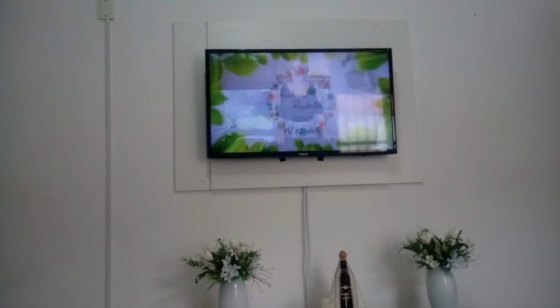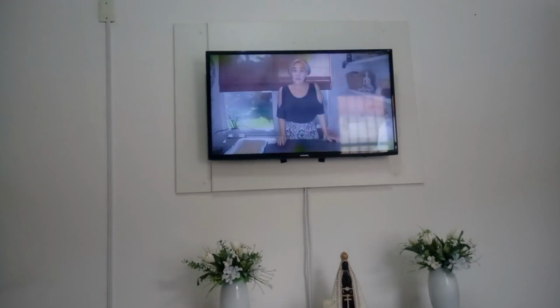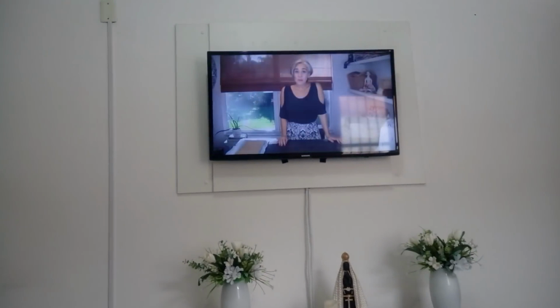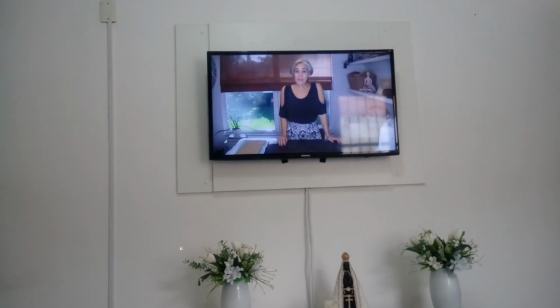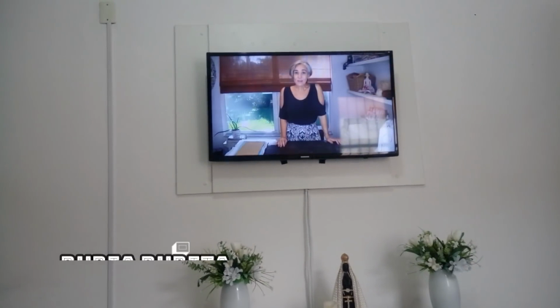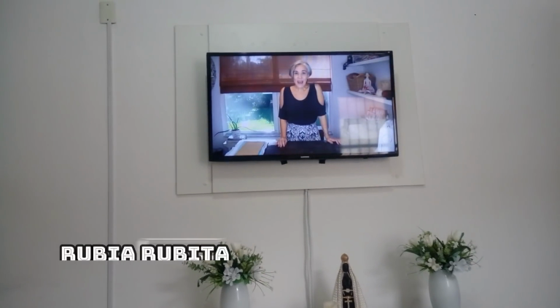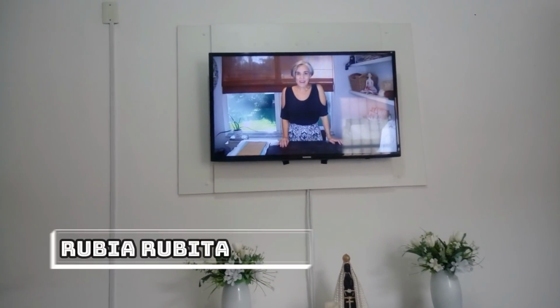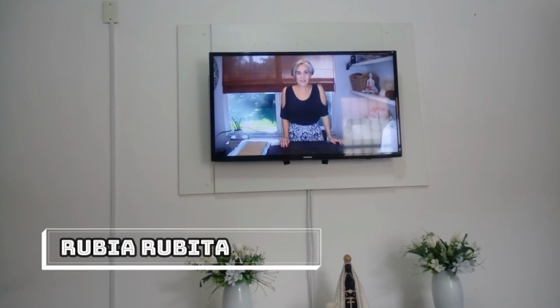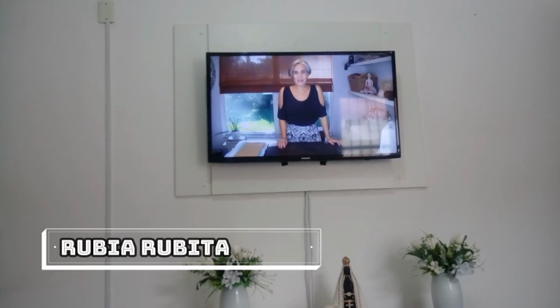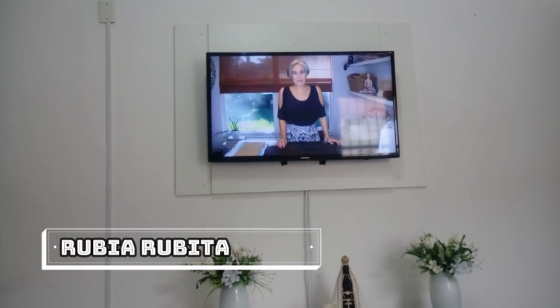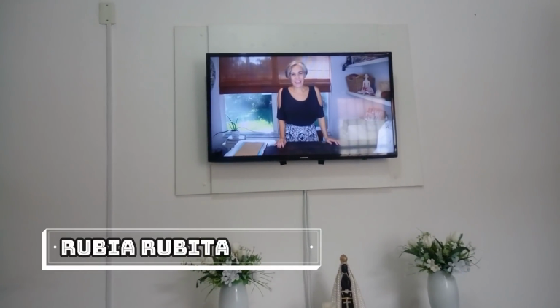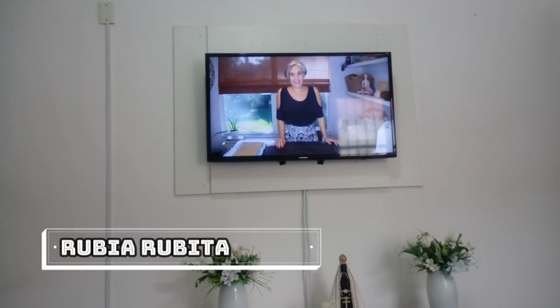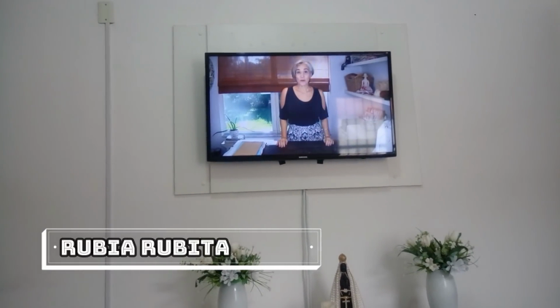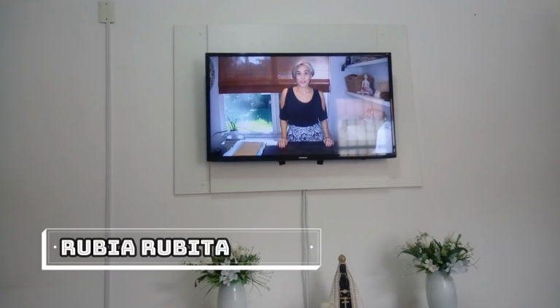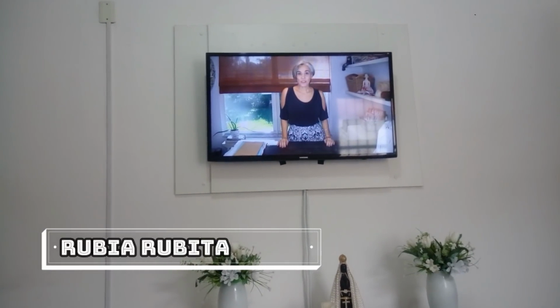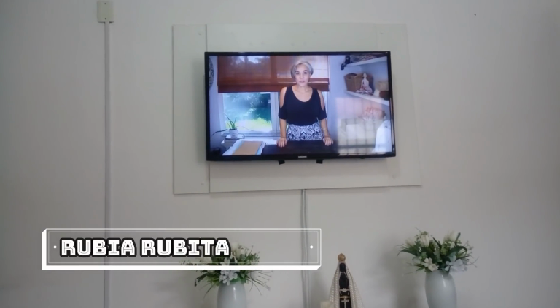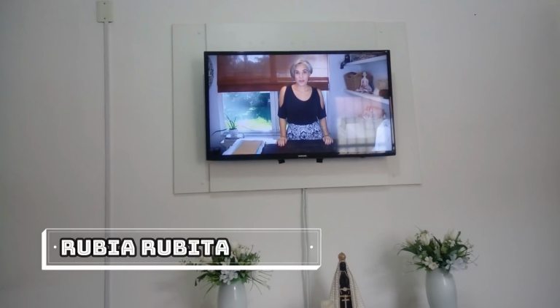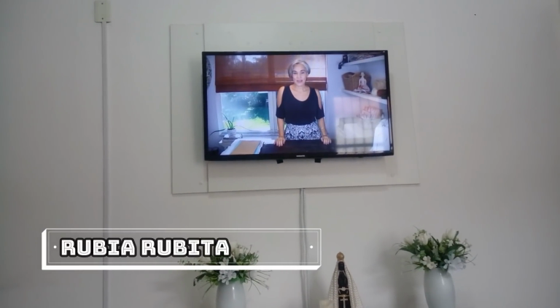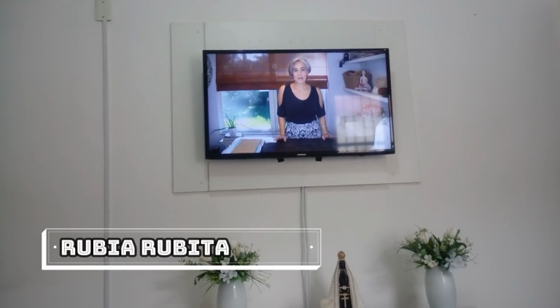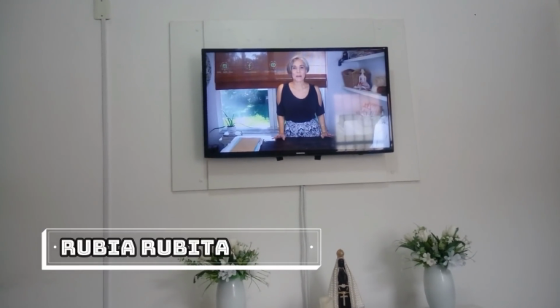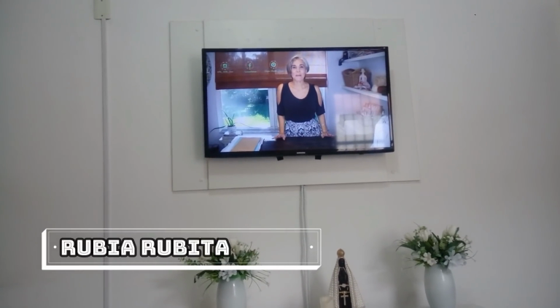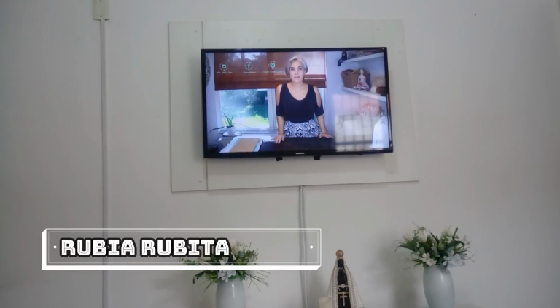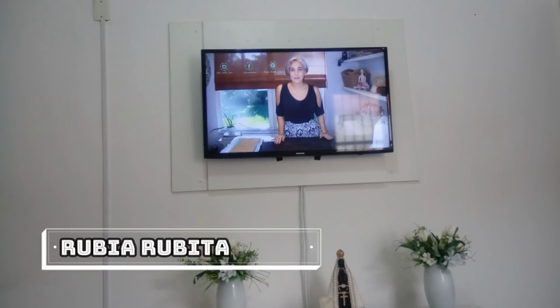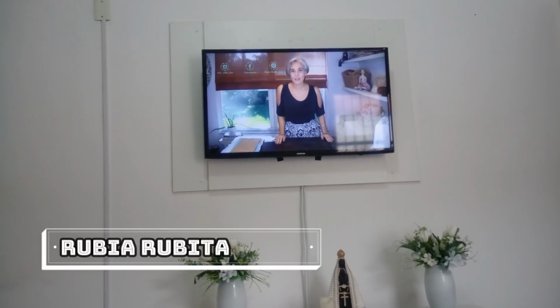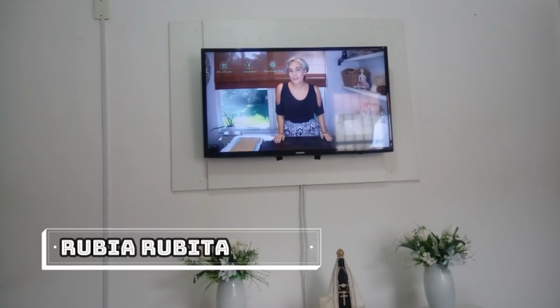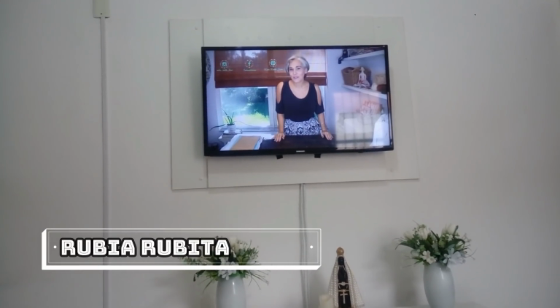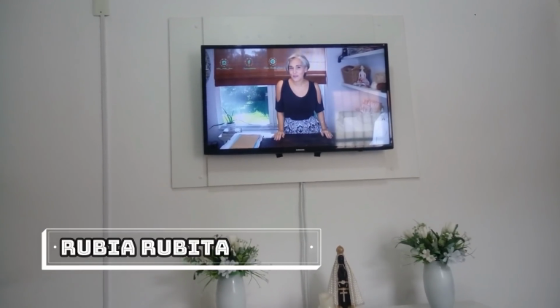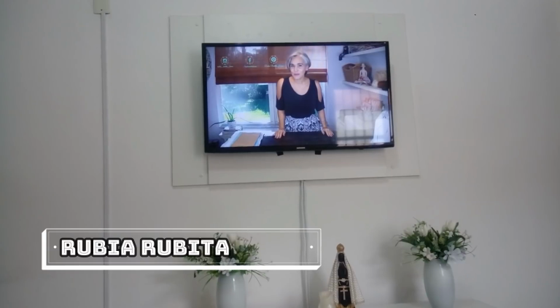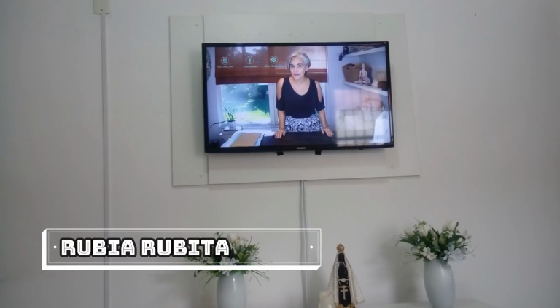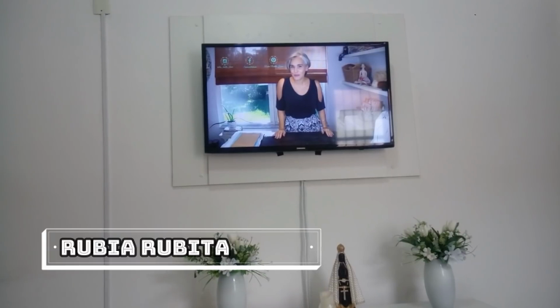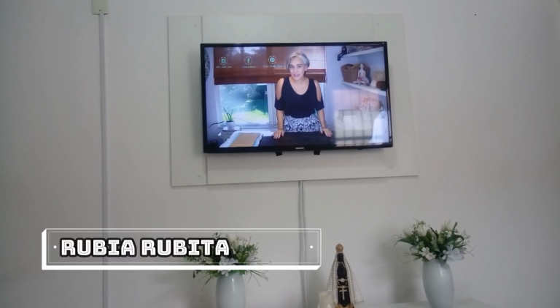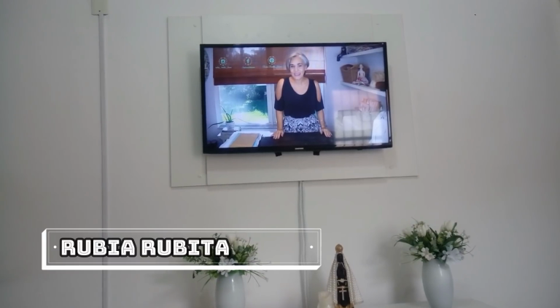Oi pessoal, tudo bem? Hoje a gente veio aqui pra mais um projetinho de costura.